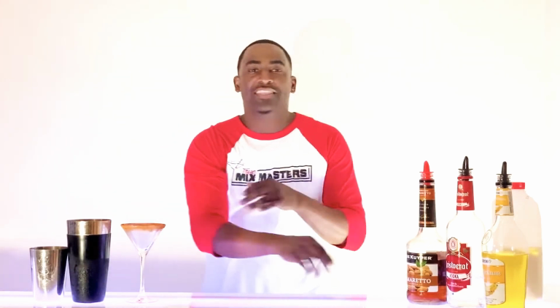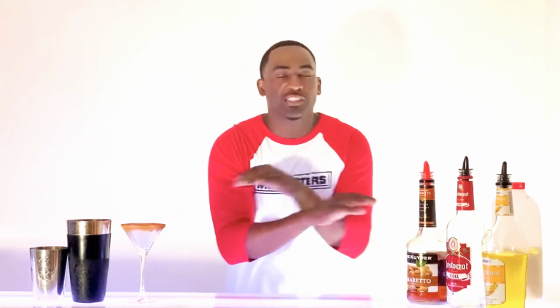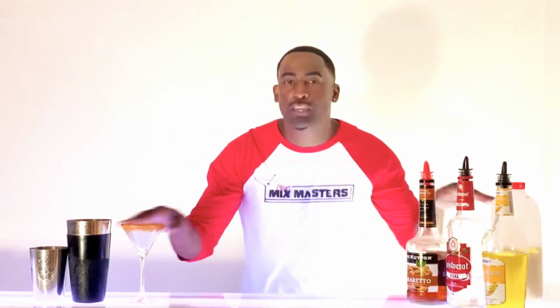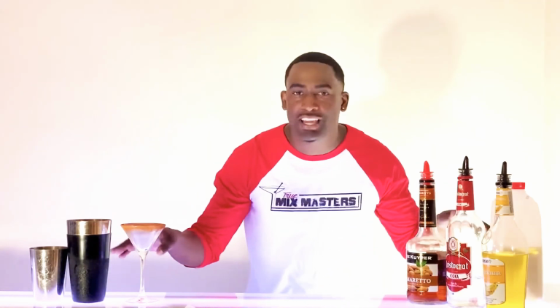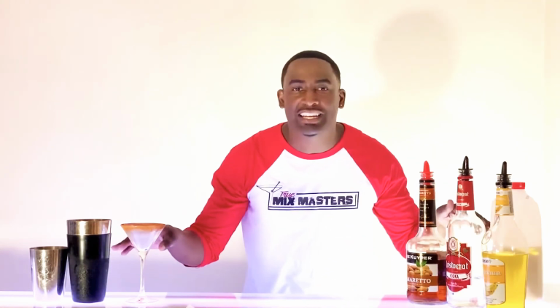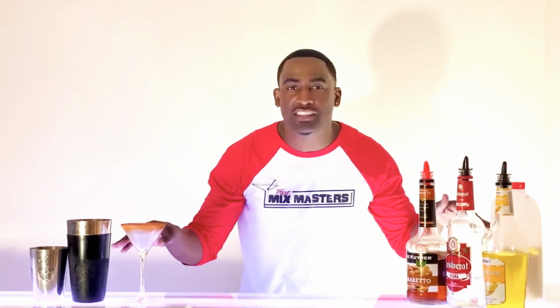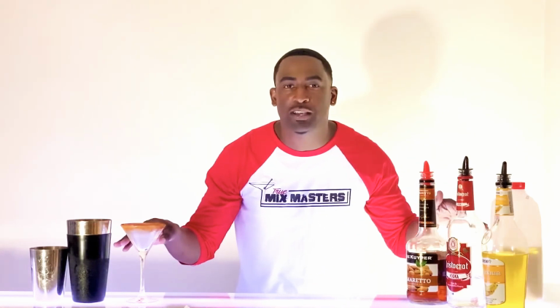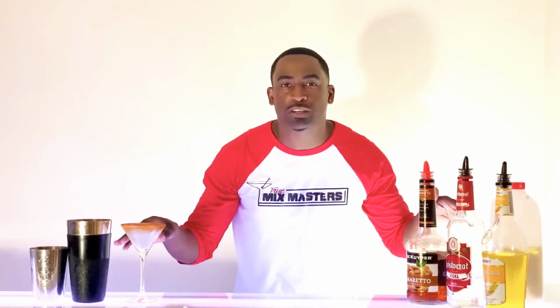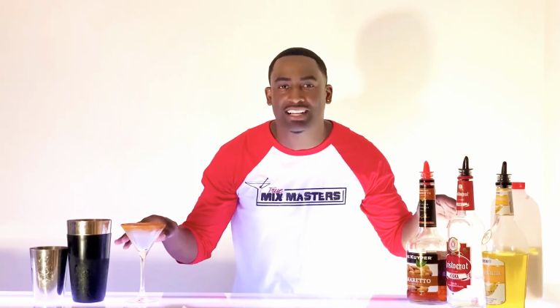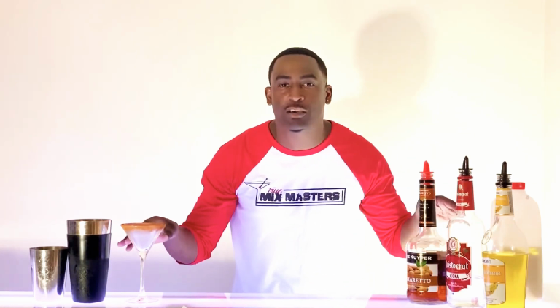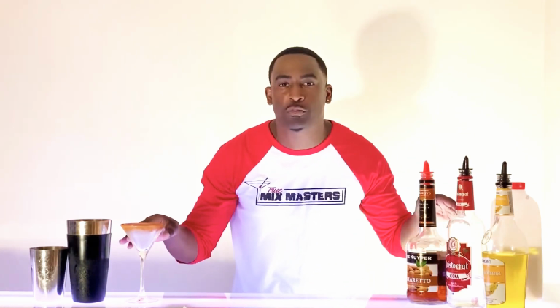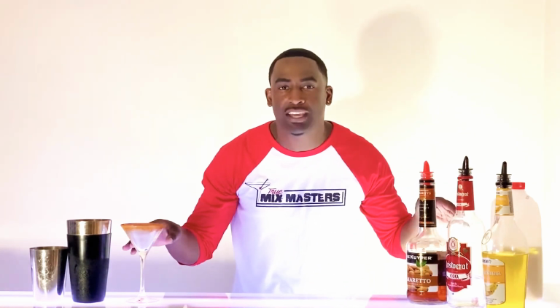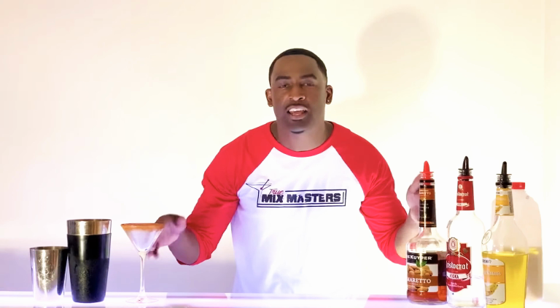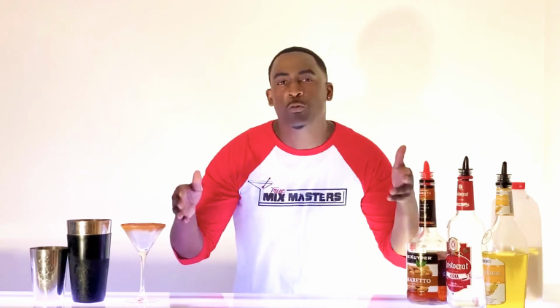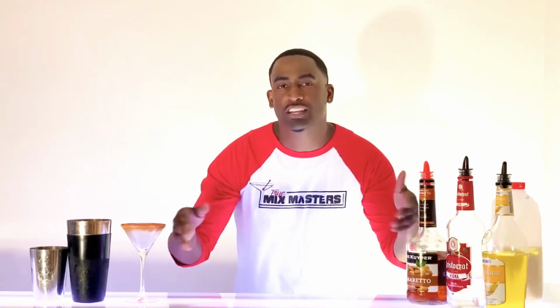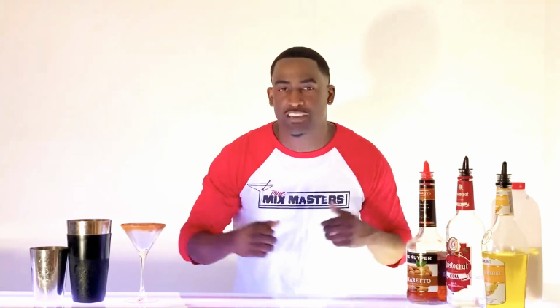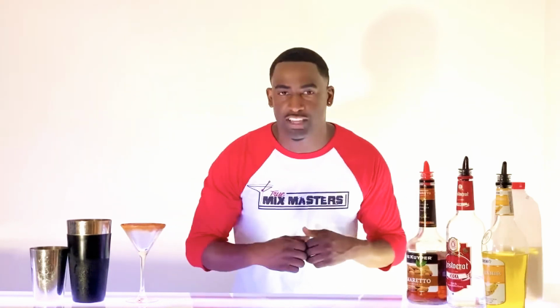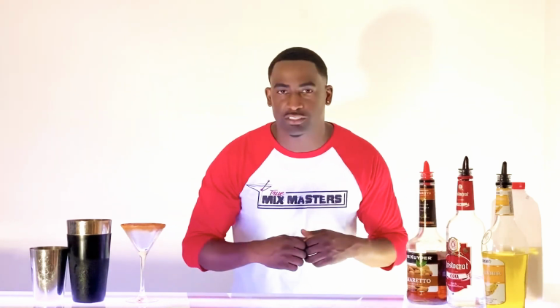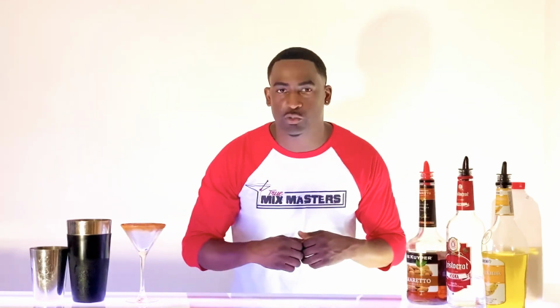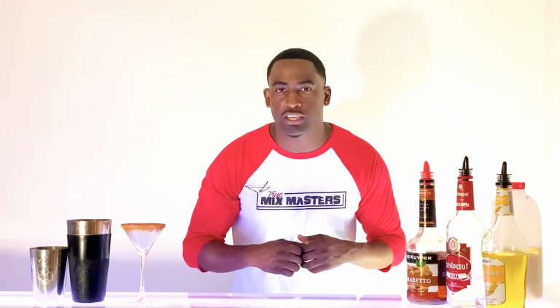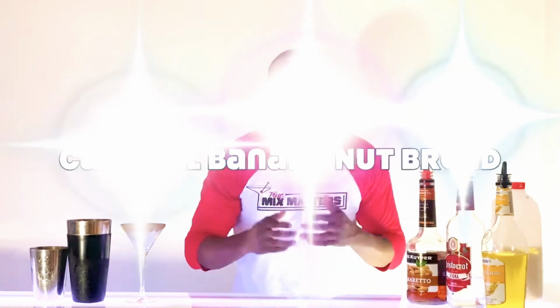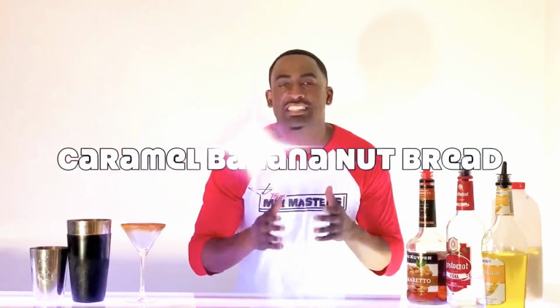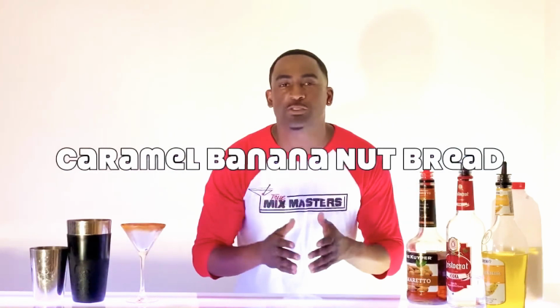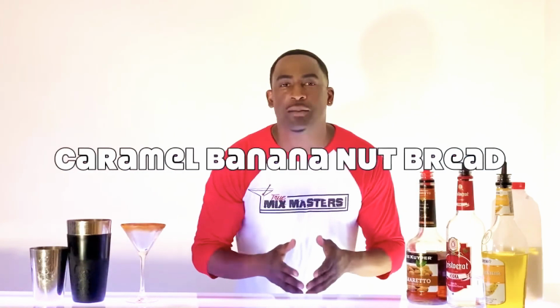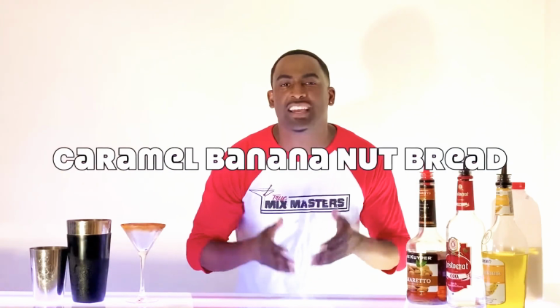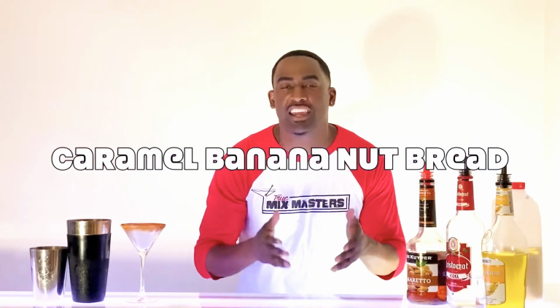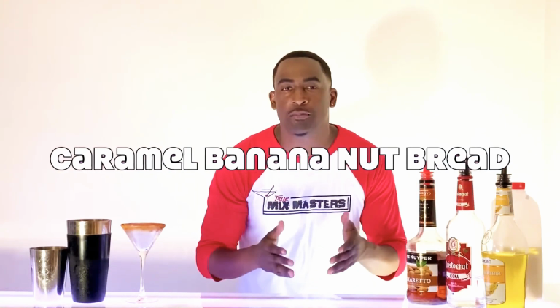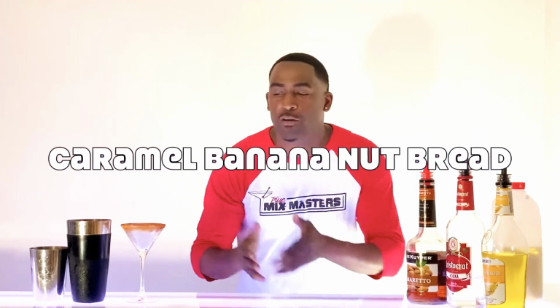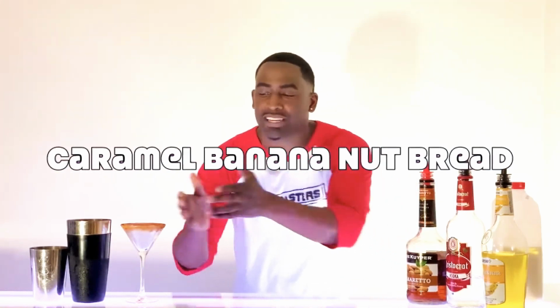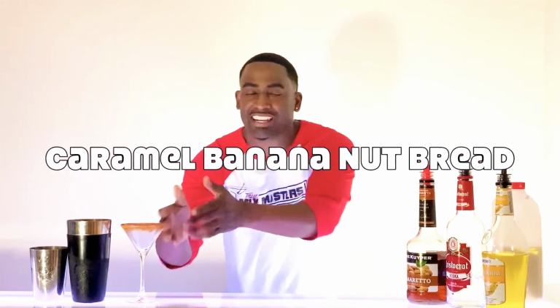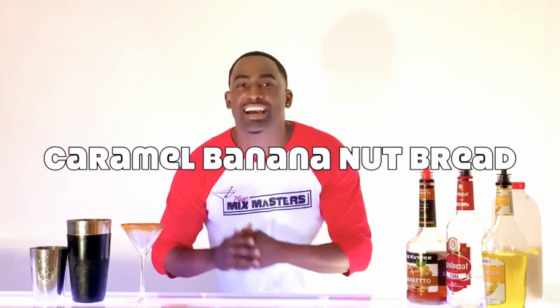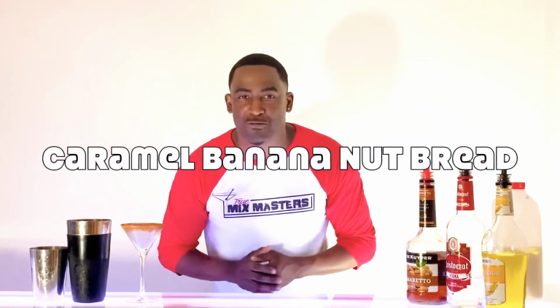This week, we got another special cocktail we're bringing. We're going to get adventurous this week — we're going to teach you how to make a caramel banana nut bread.